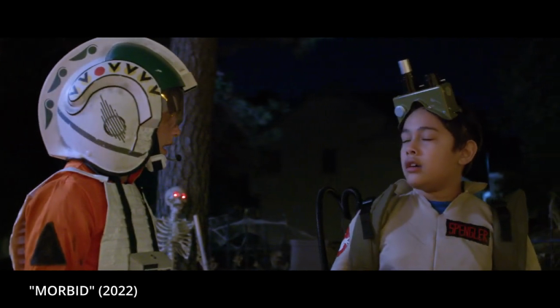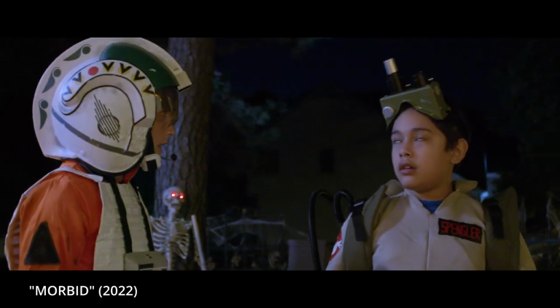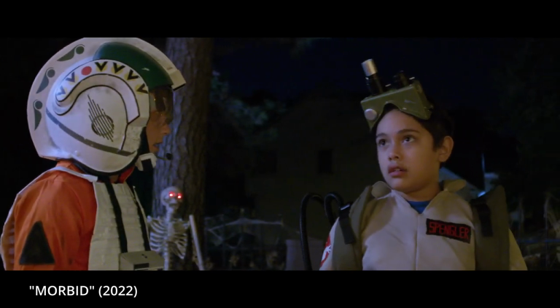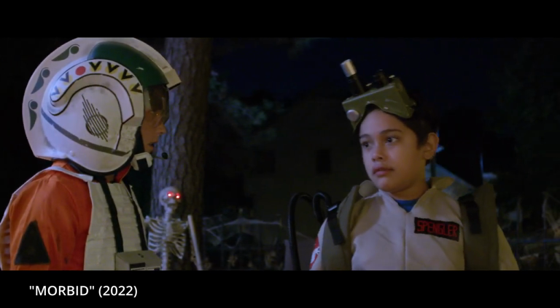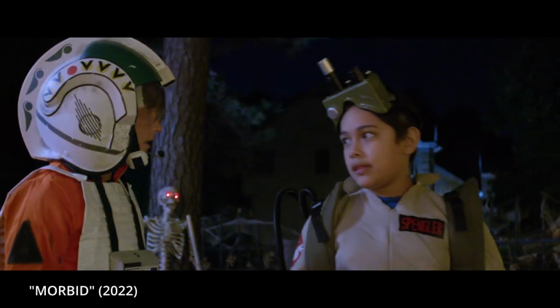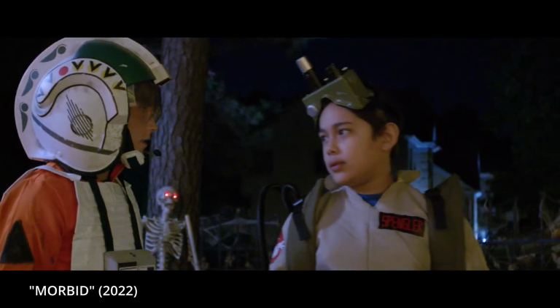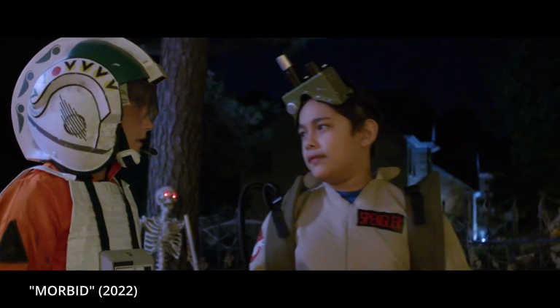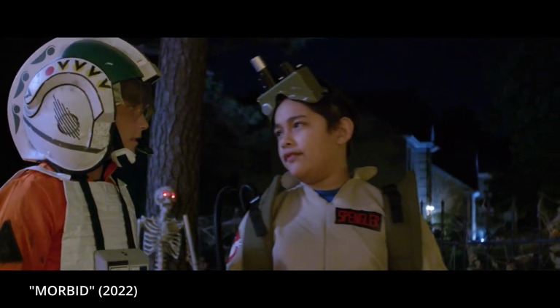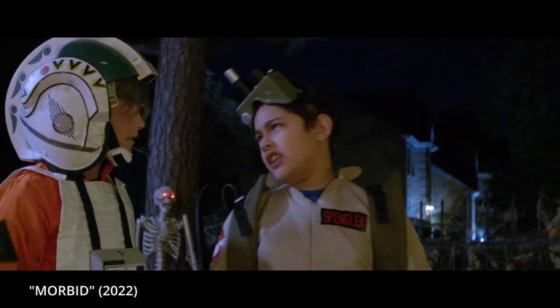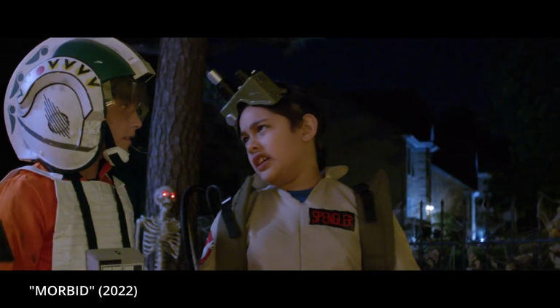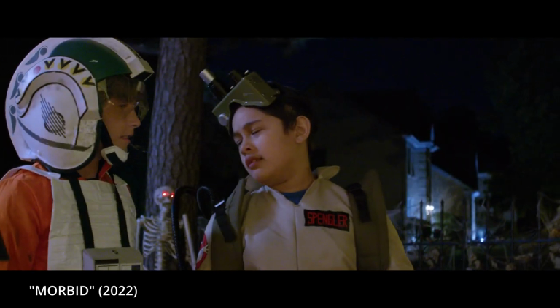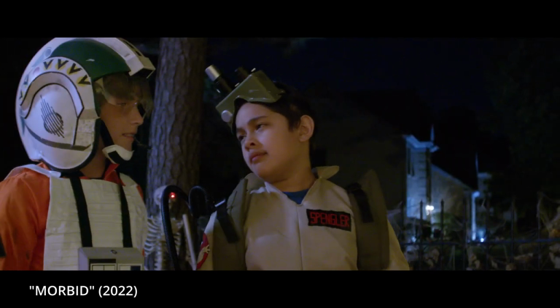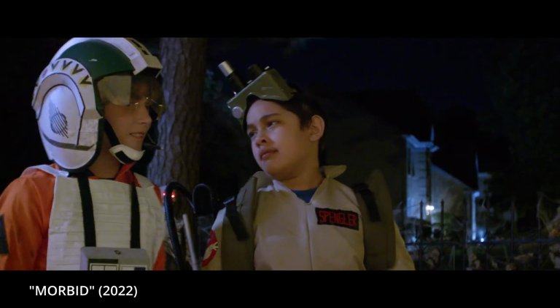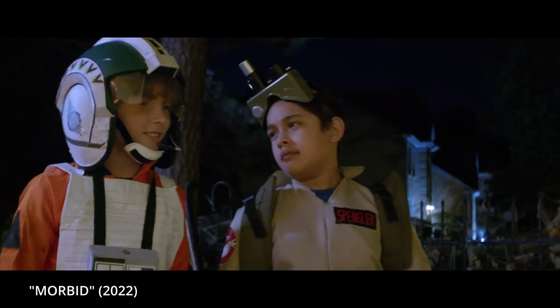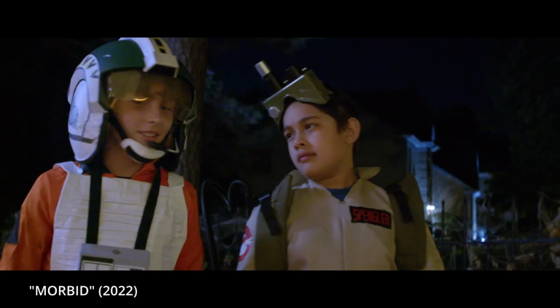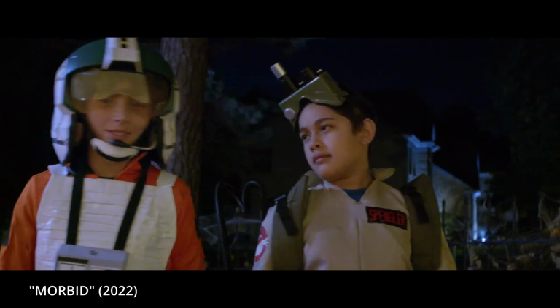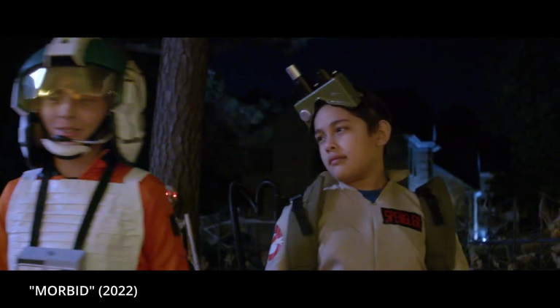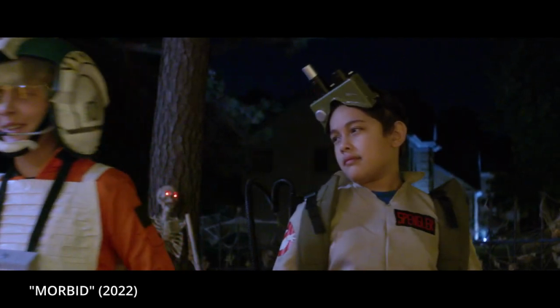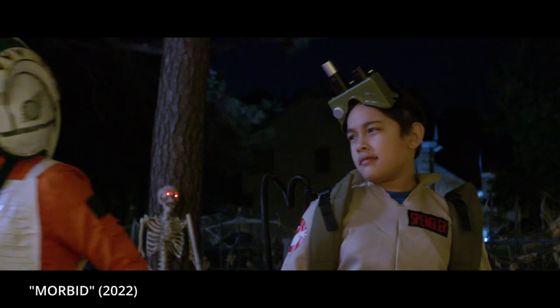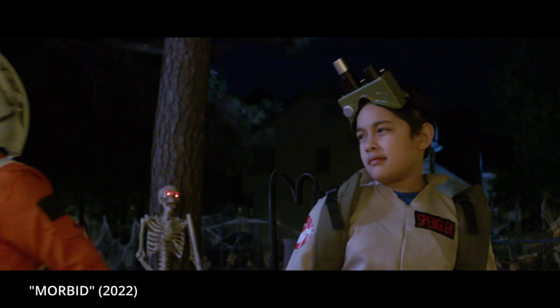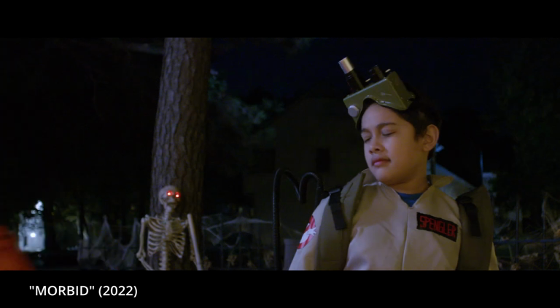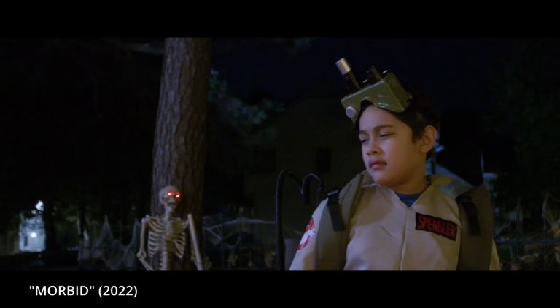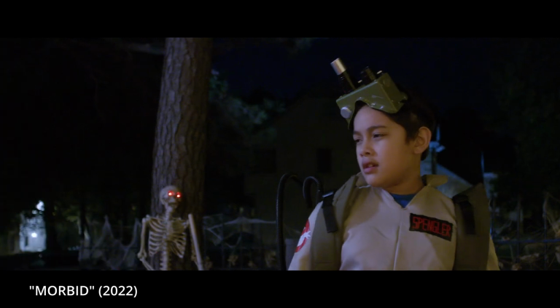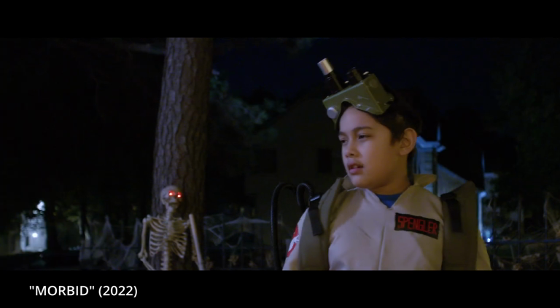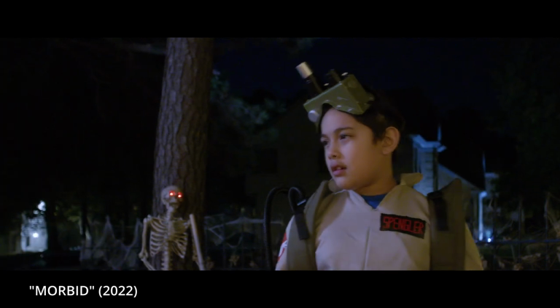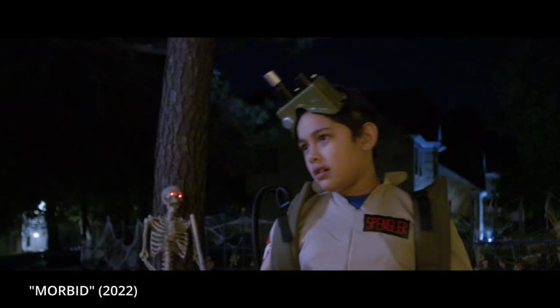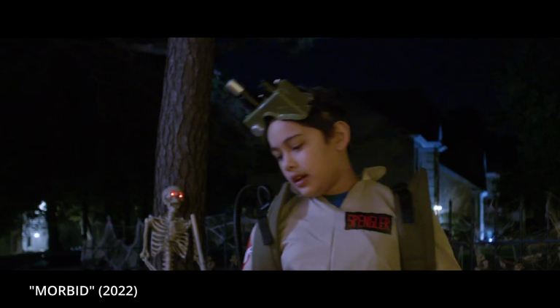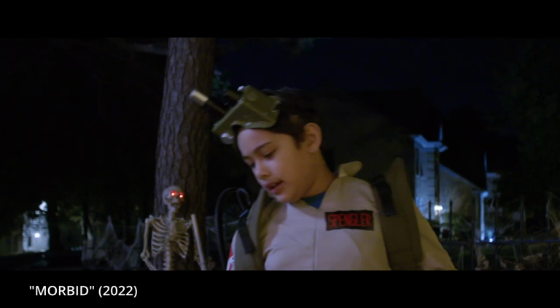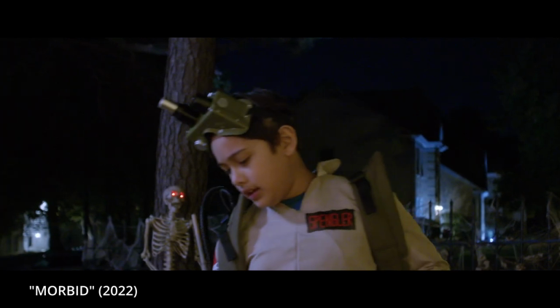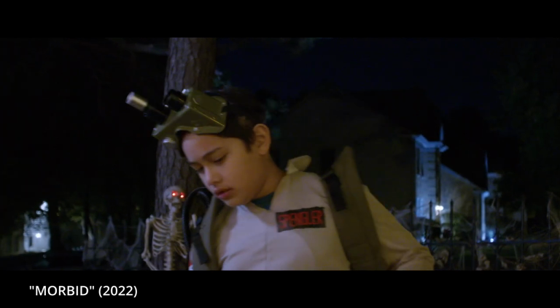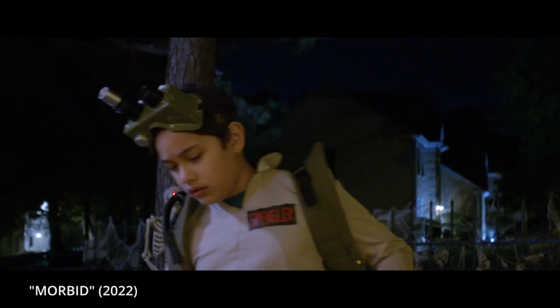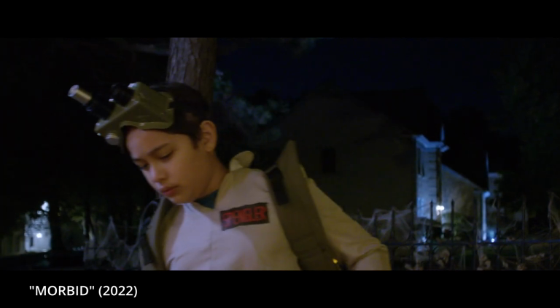That wasn't funny. You're so easy. I hate Halloween.